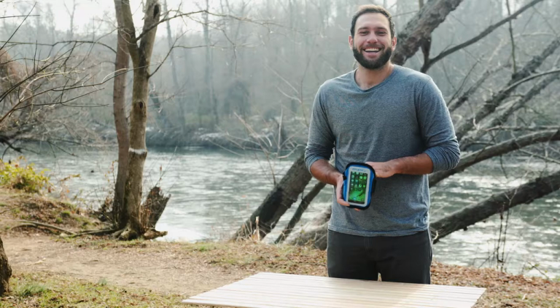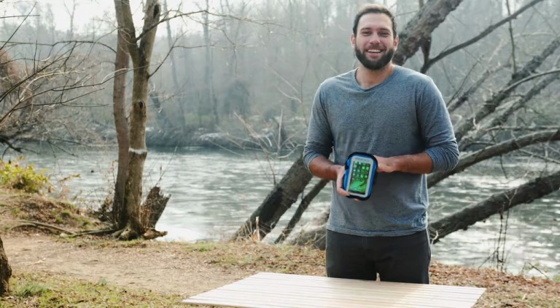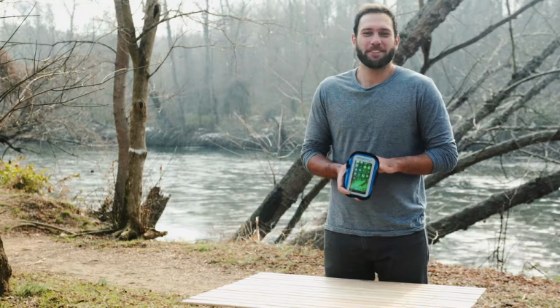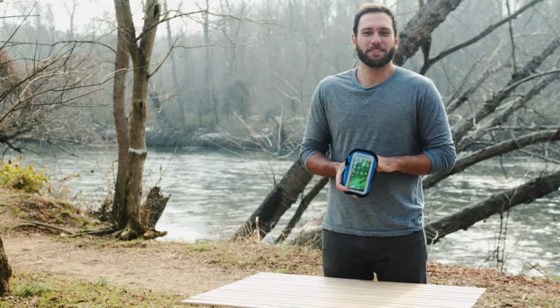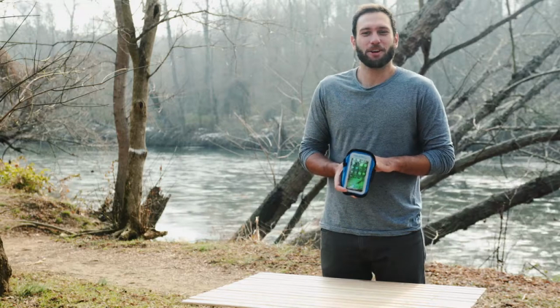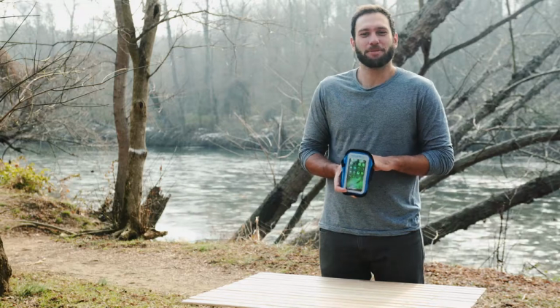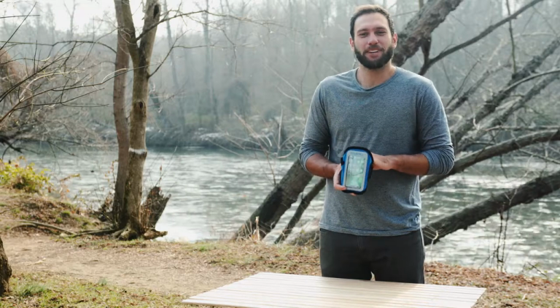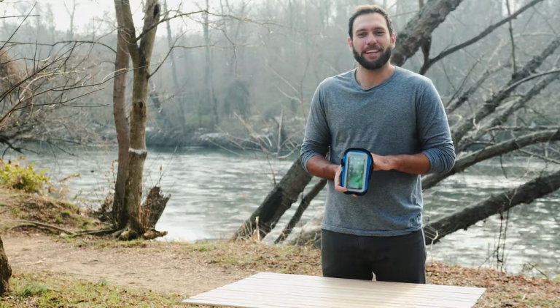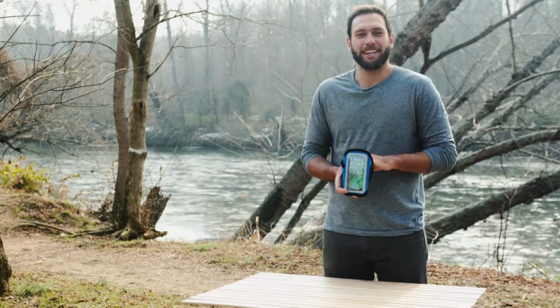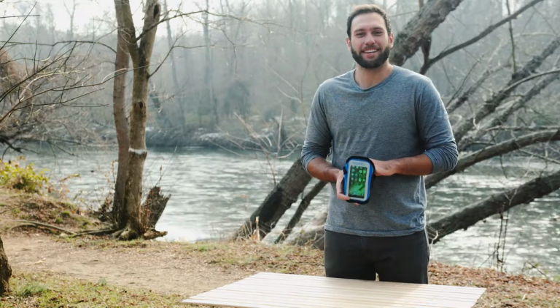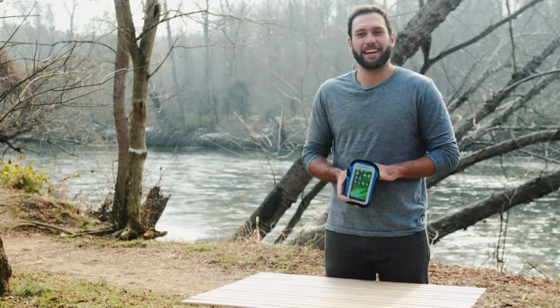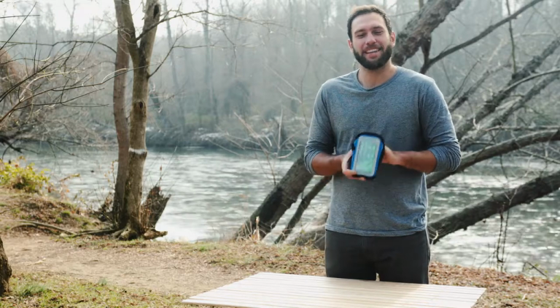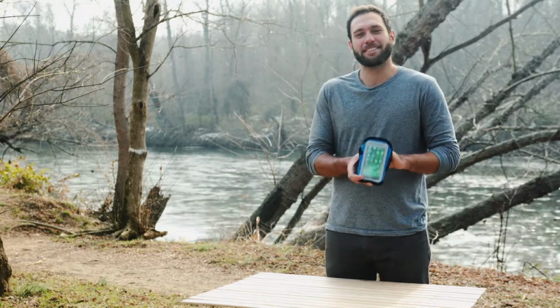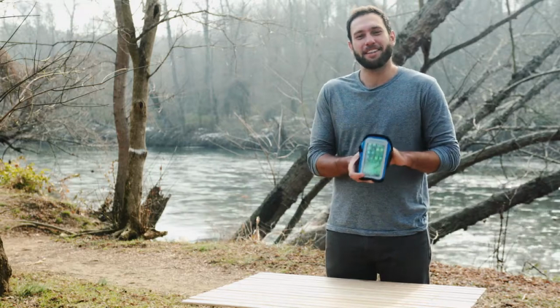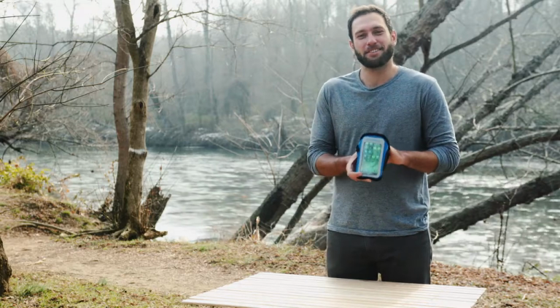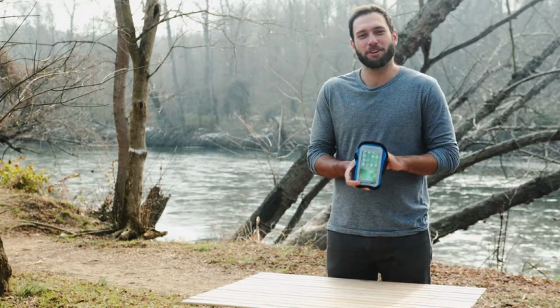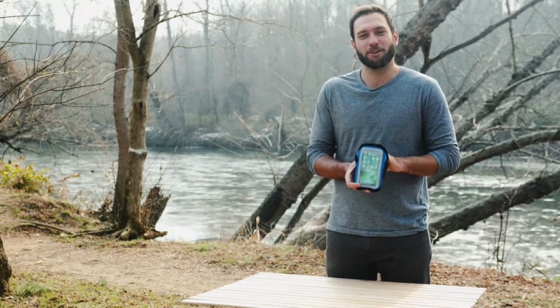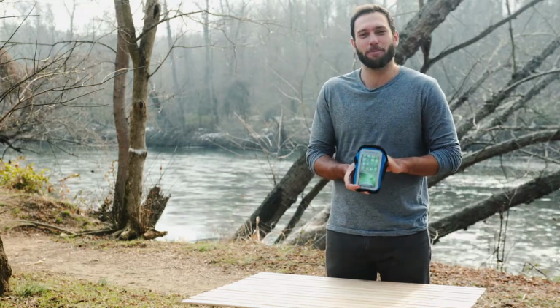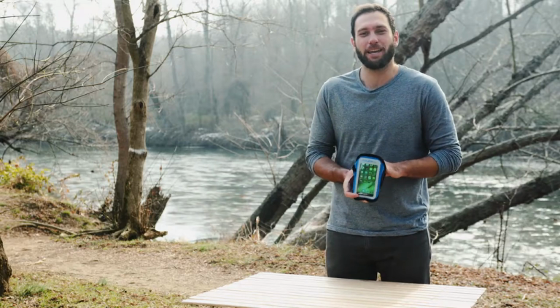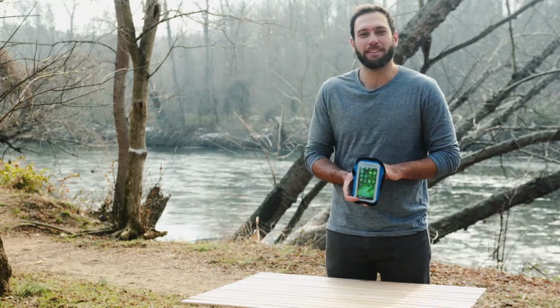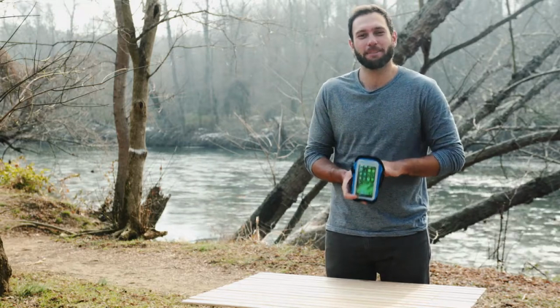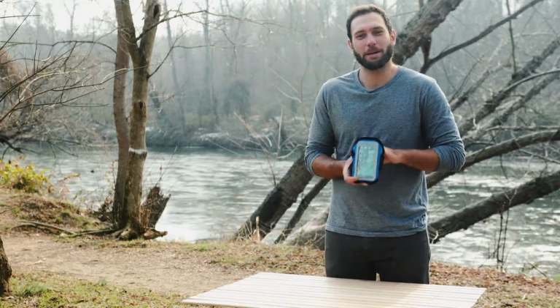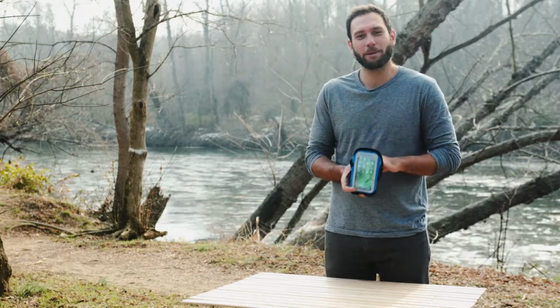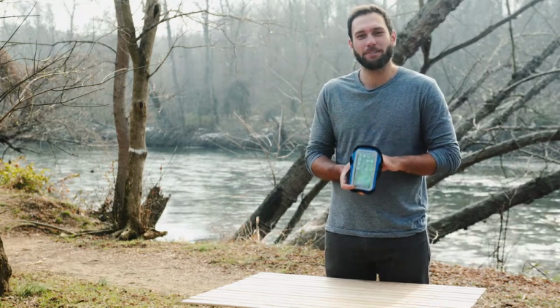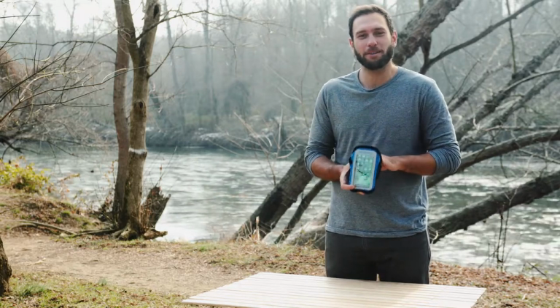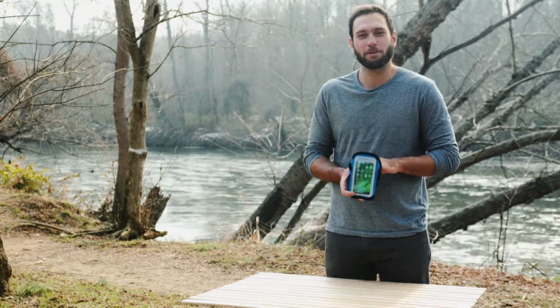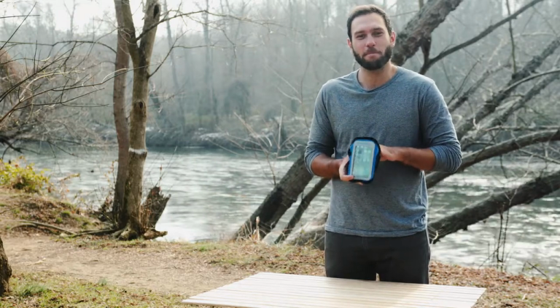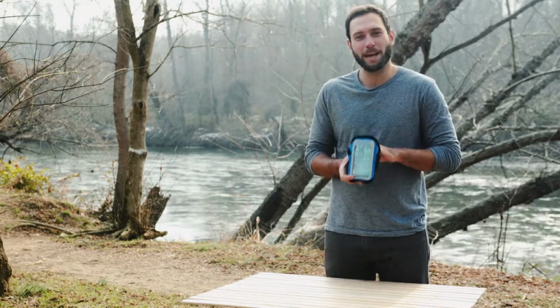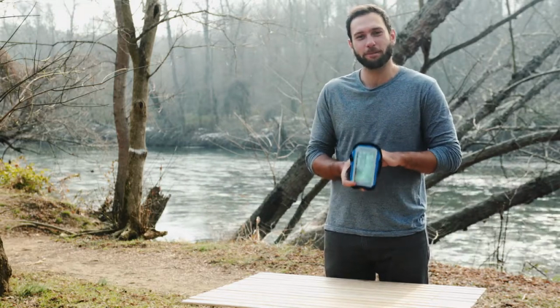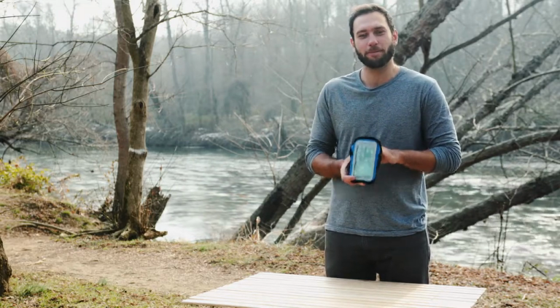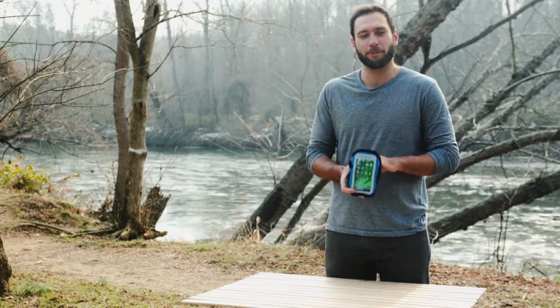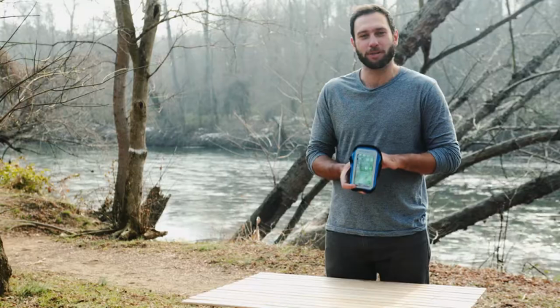Hey there, this is Carl from Fitletic, and this is the Surge Armband. Minimal feel, maximum performance.